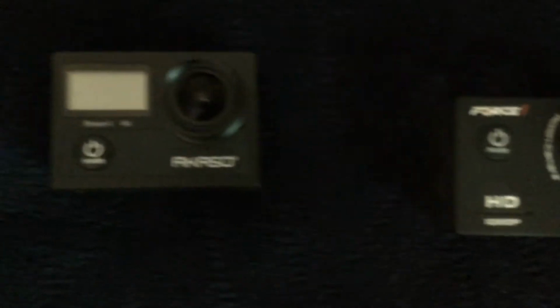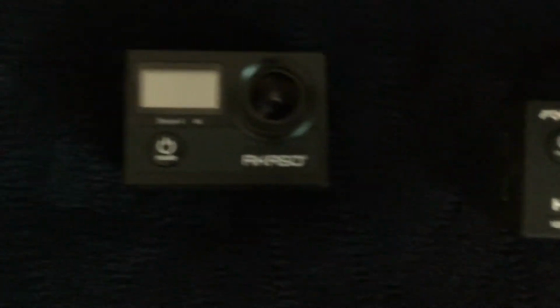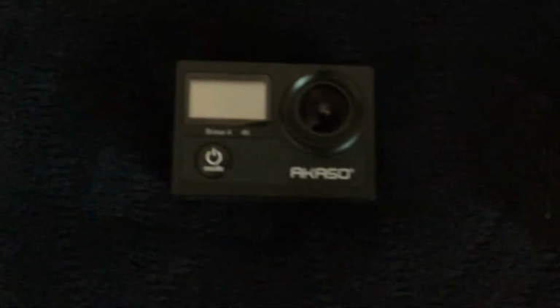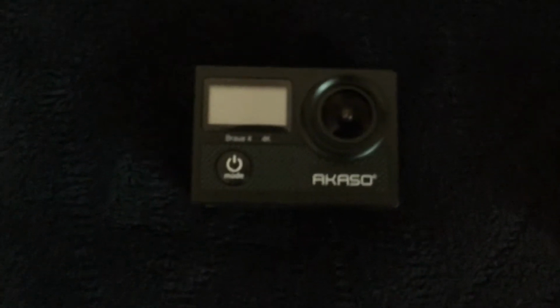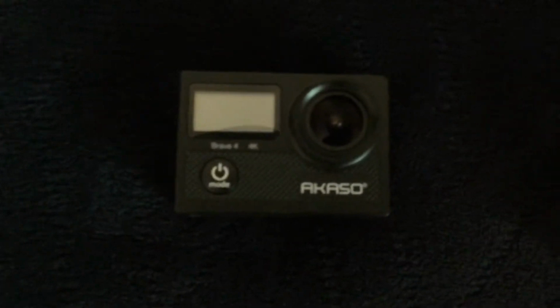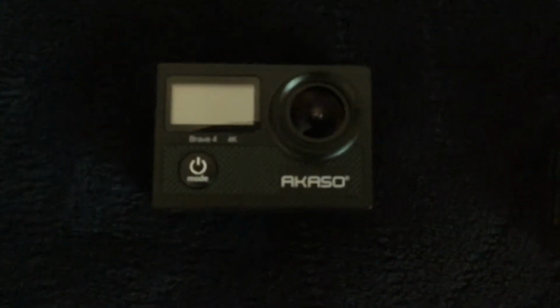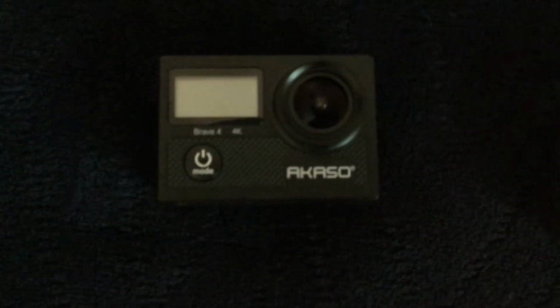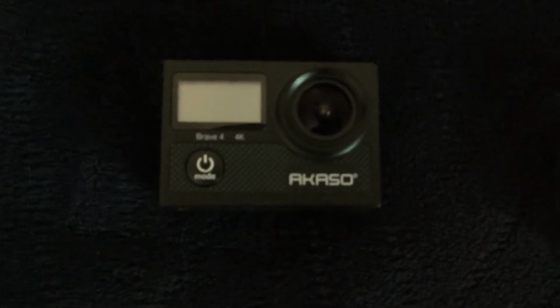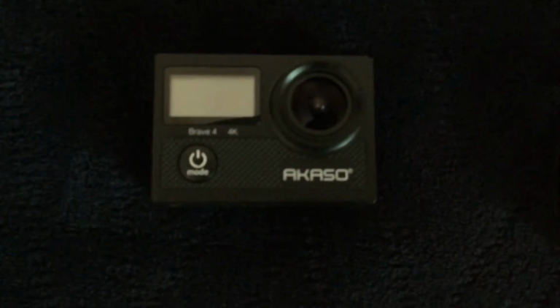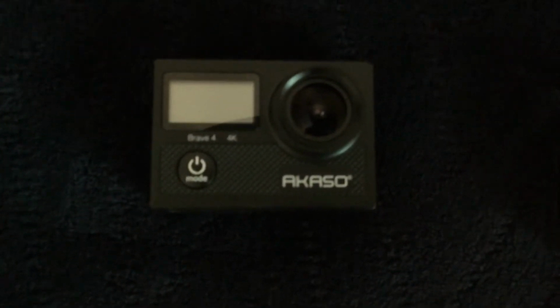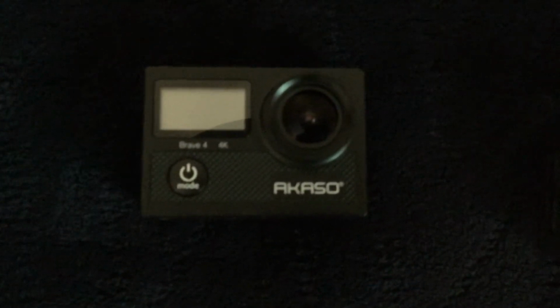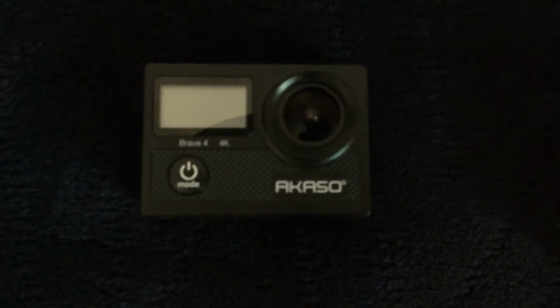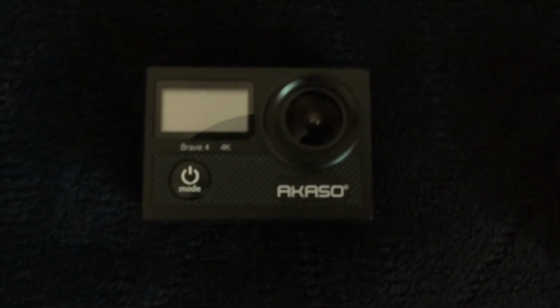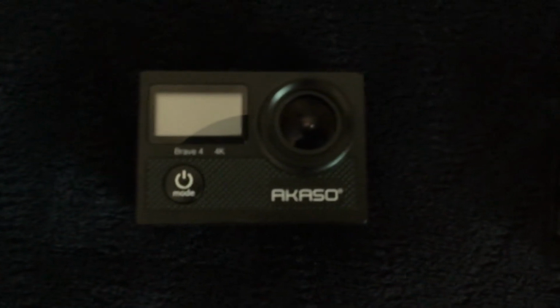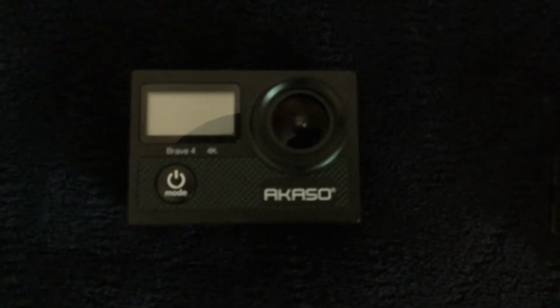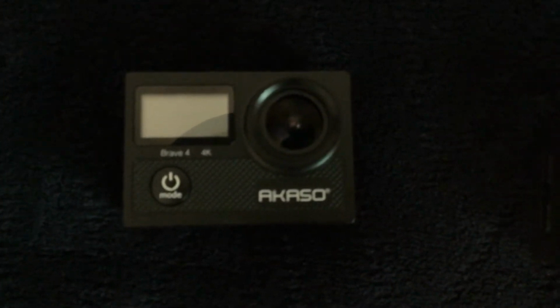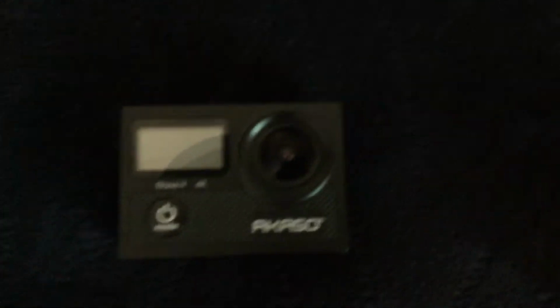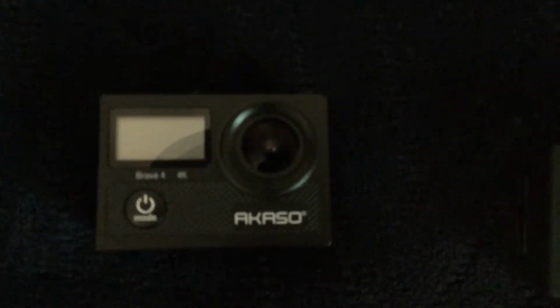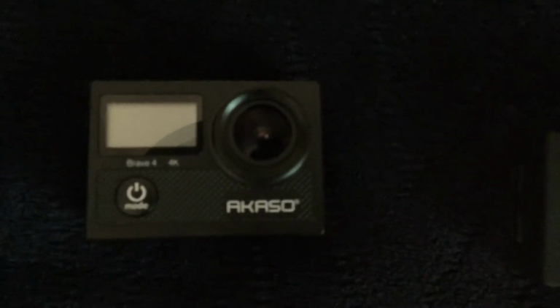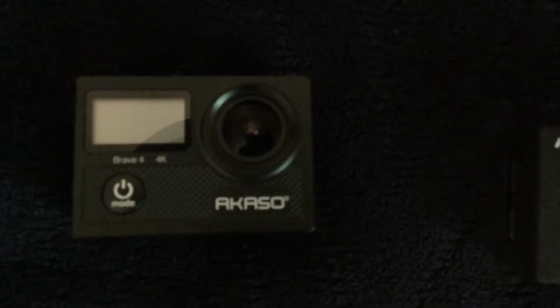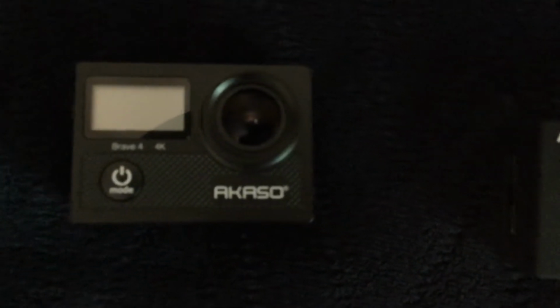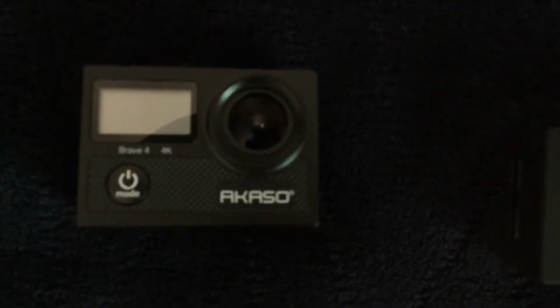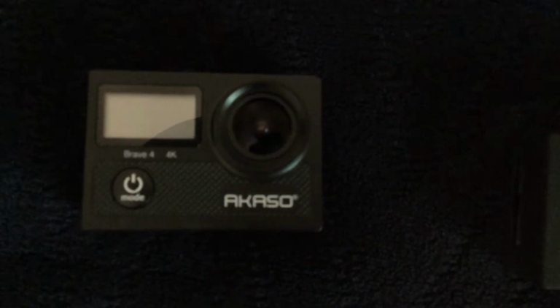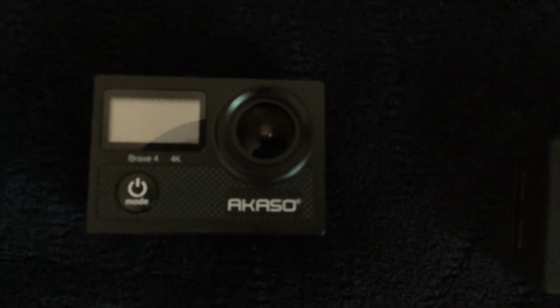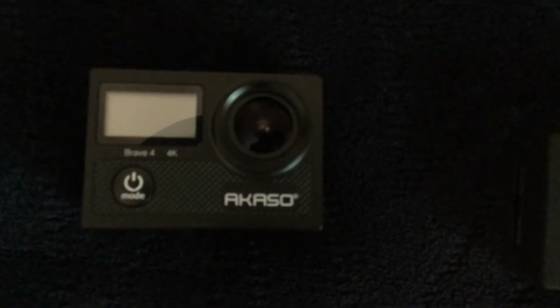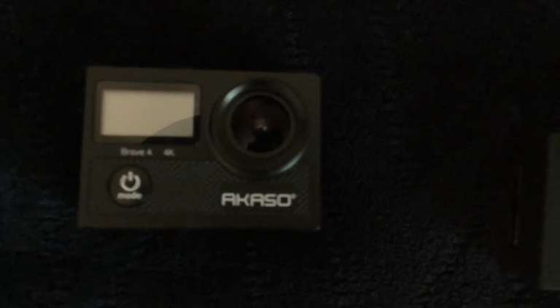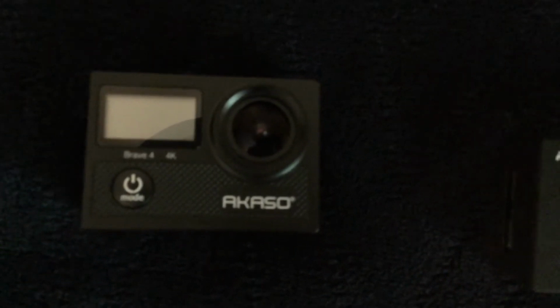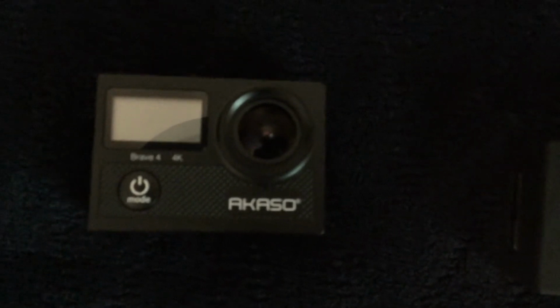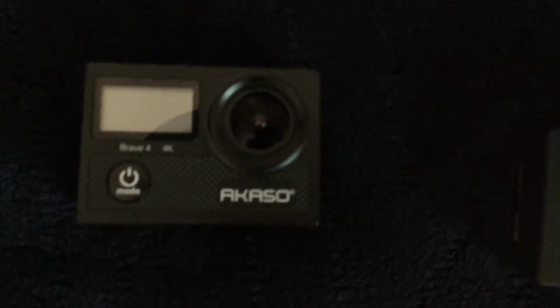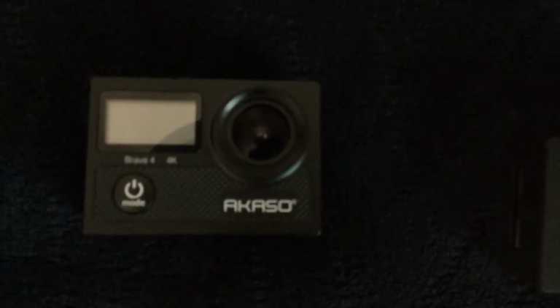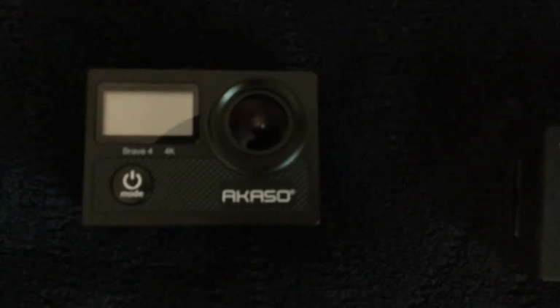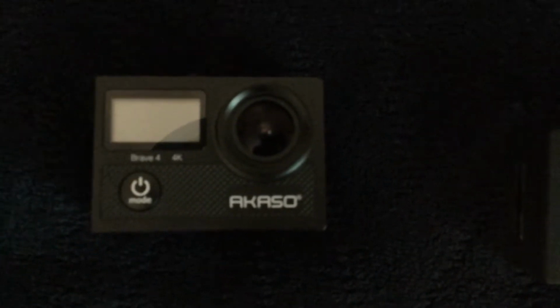Then we have this one, which I have been using for my camera. It's an Akaso Brave 4 camera. It's actually a really good camera.